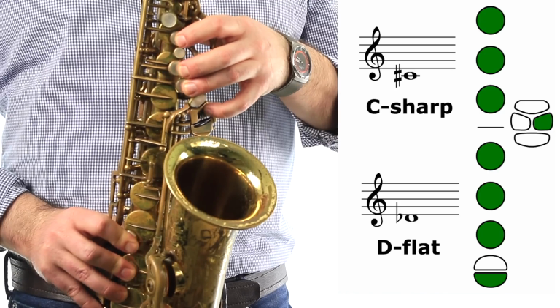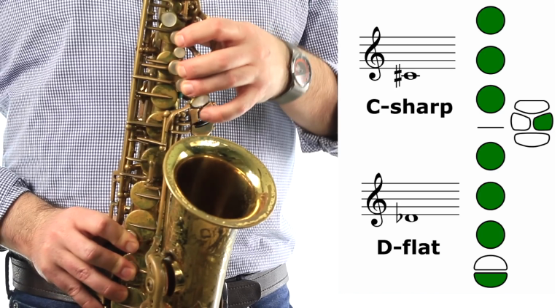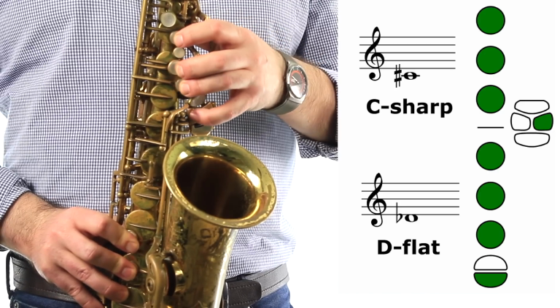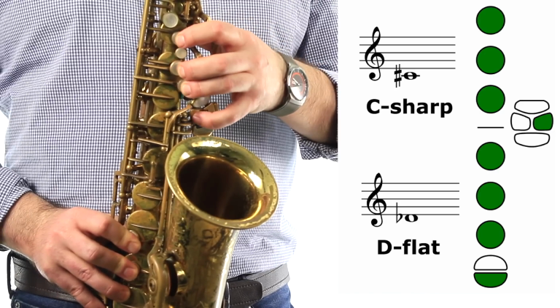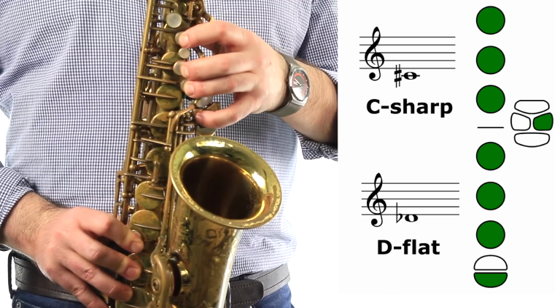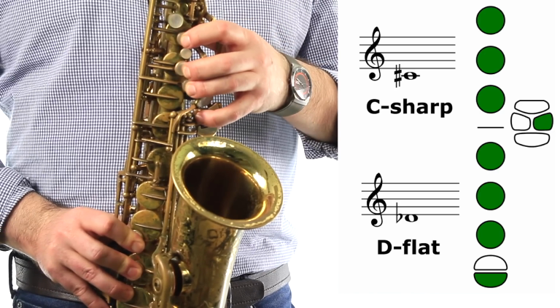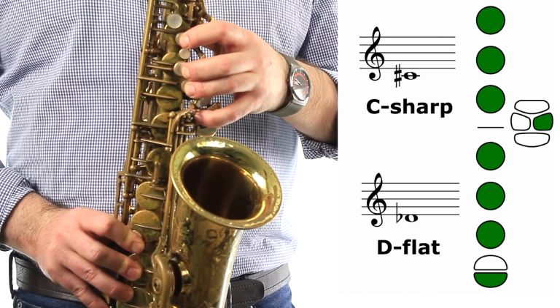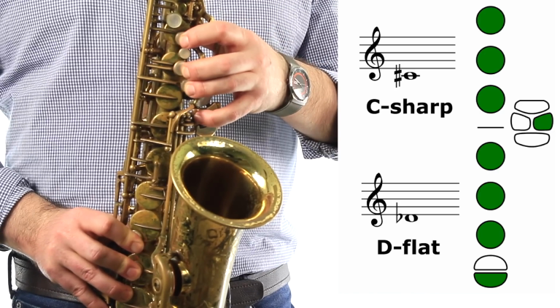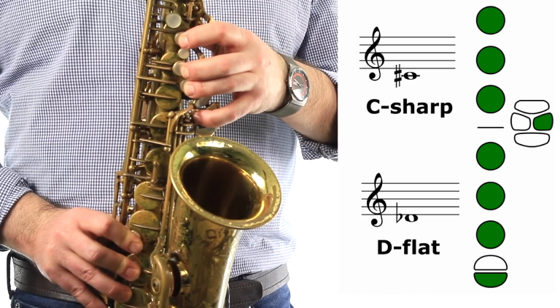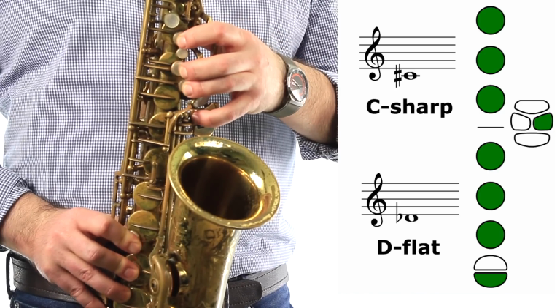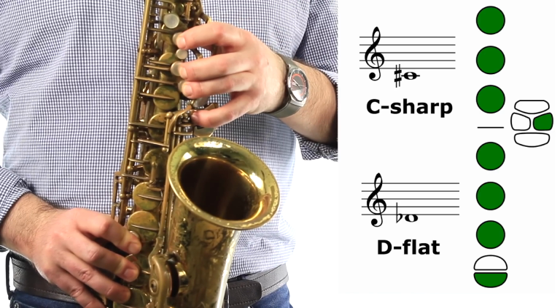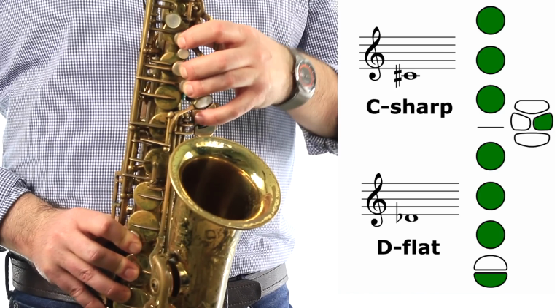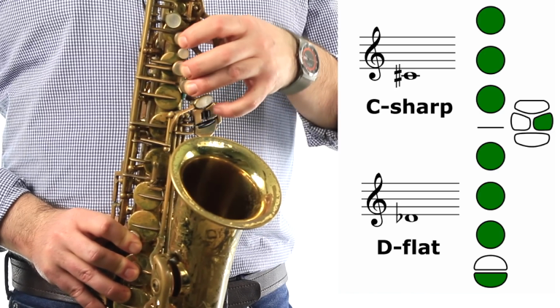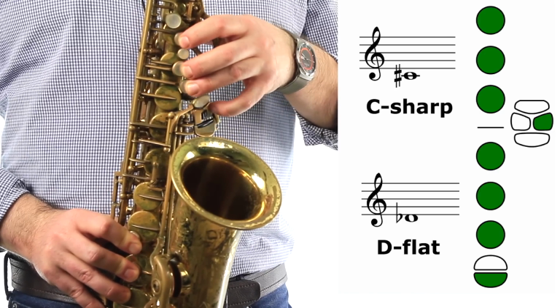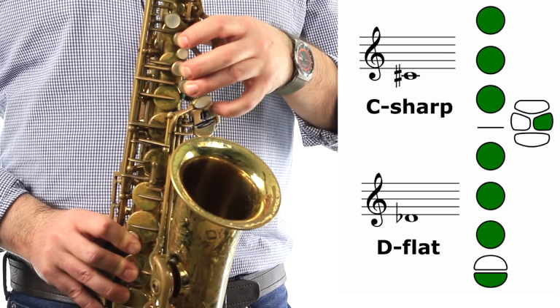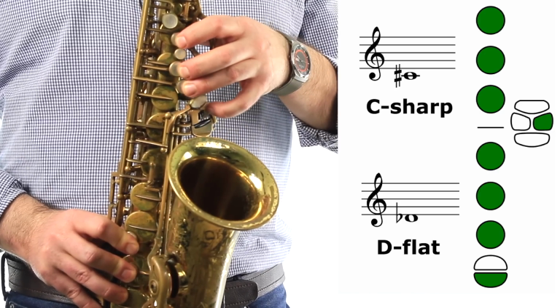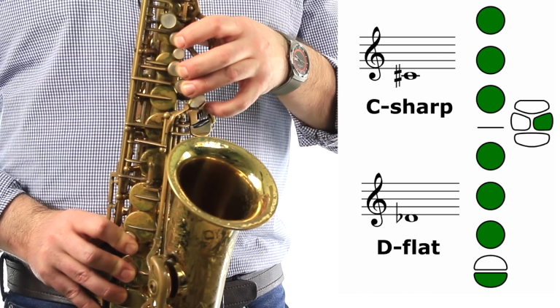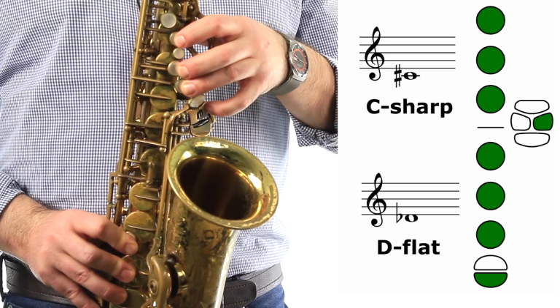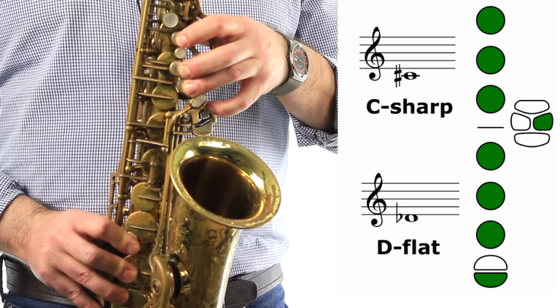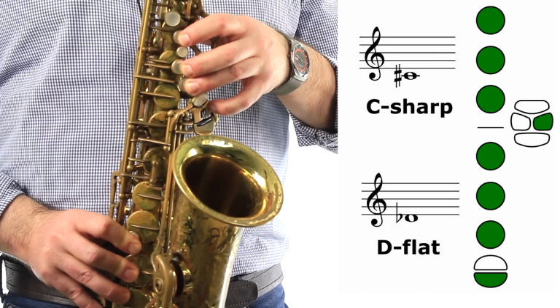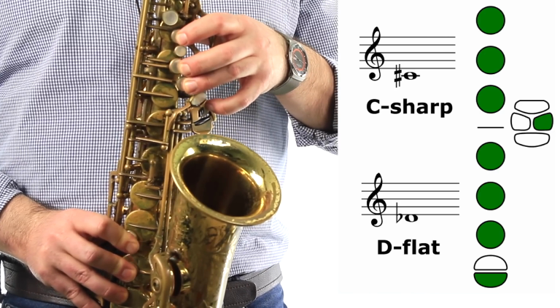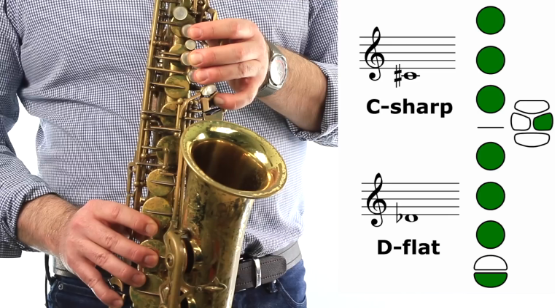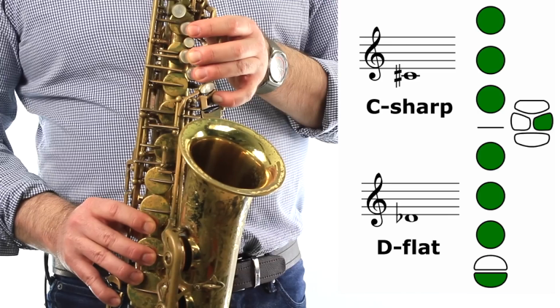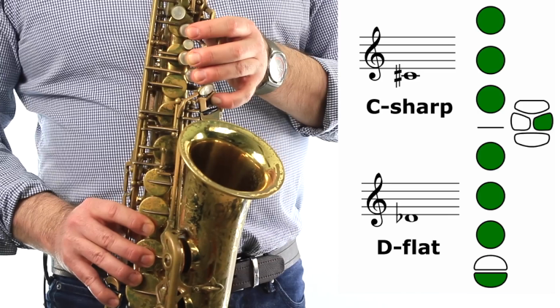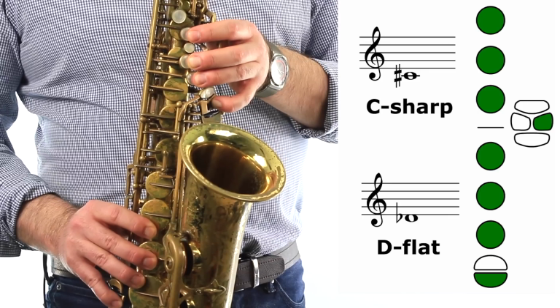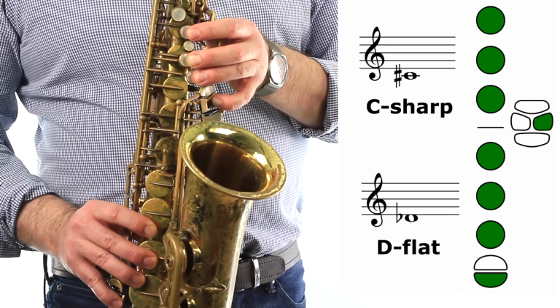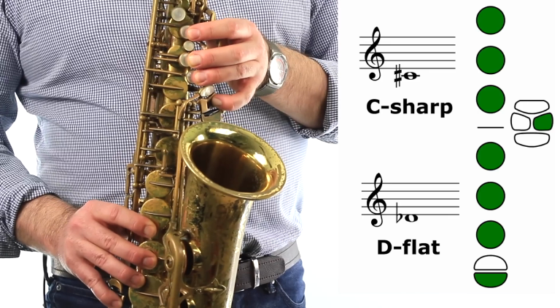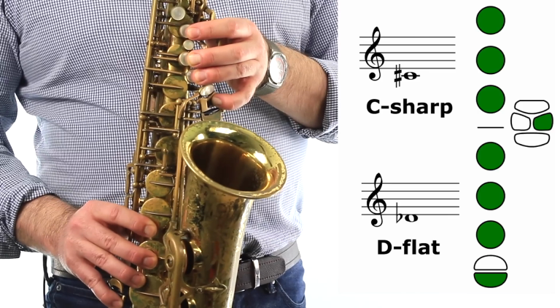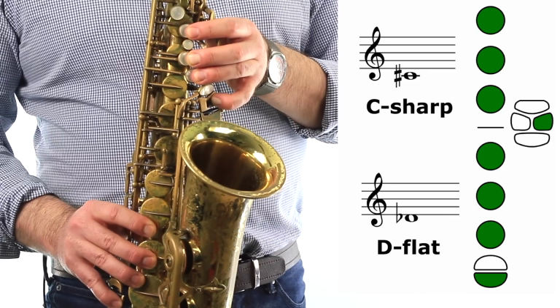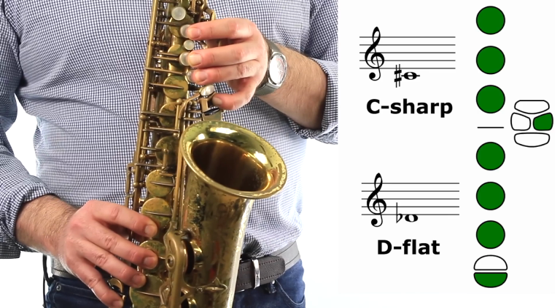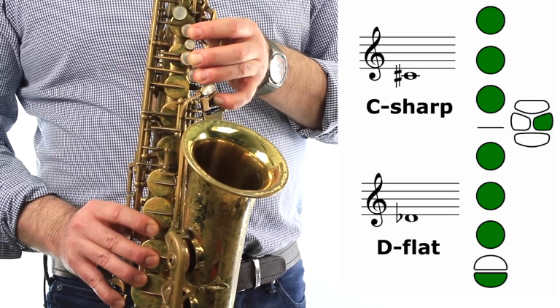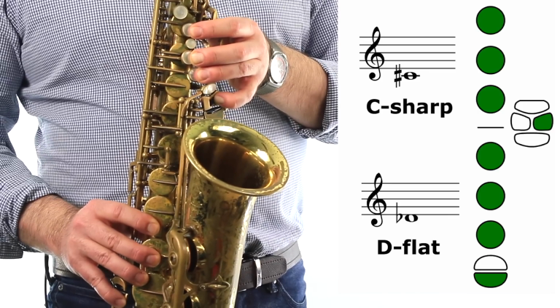Not this one here to the right — that's the low B — but this one to the left.